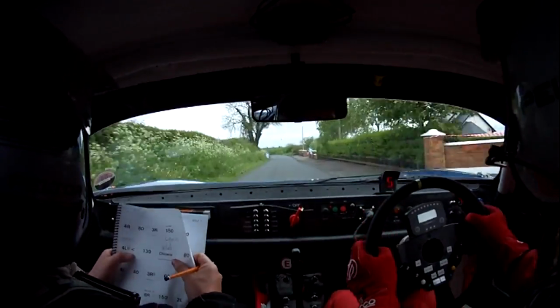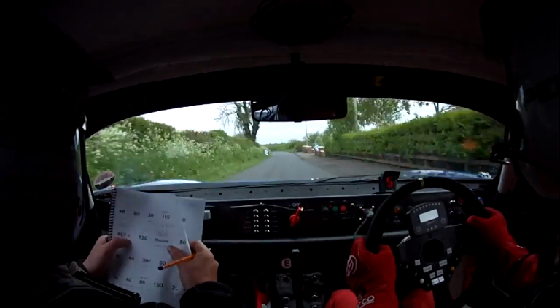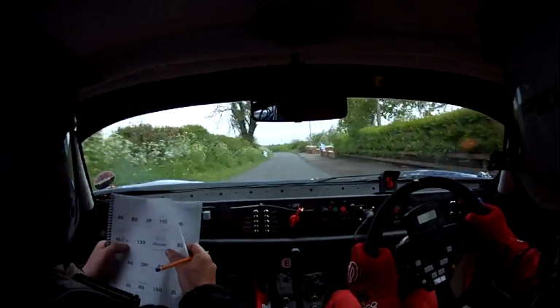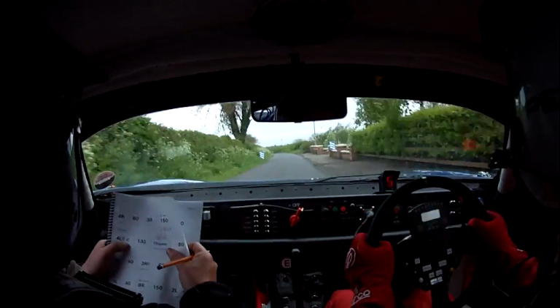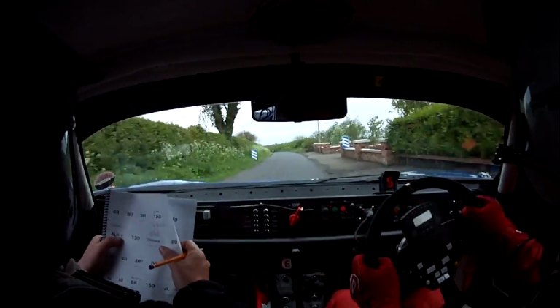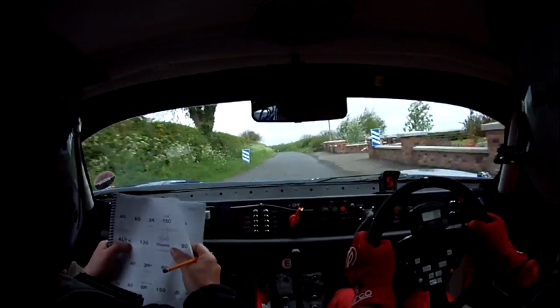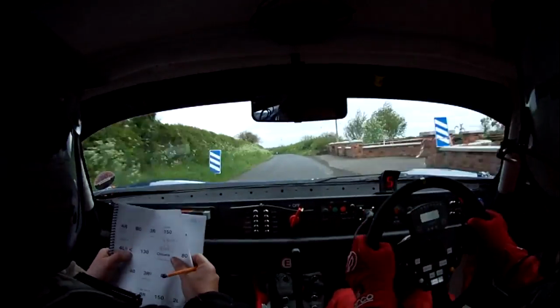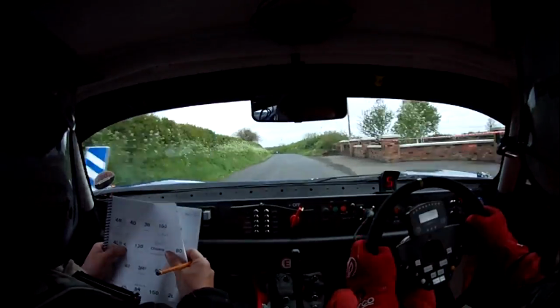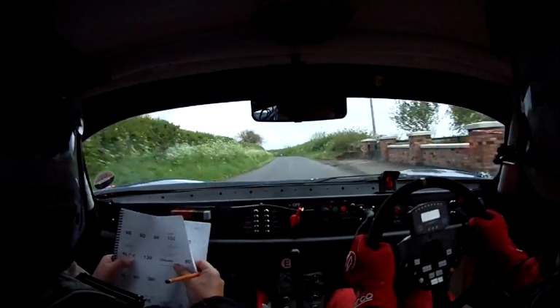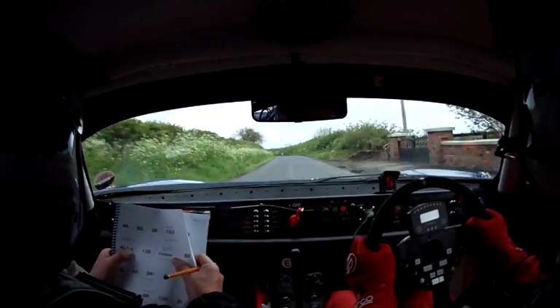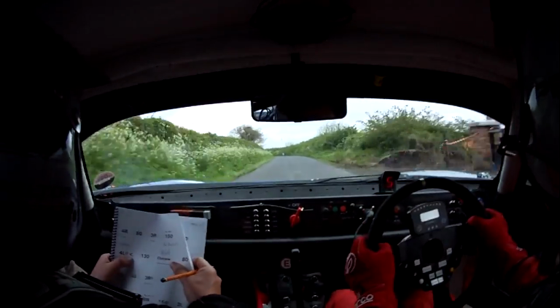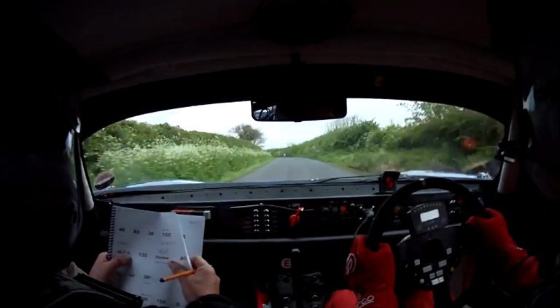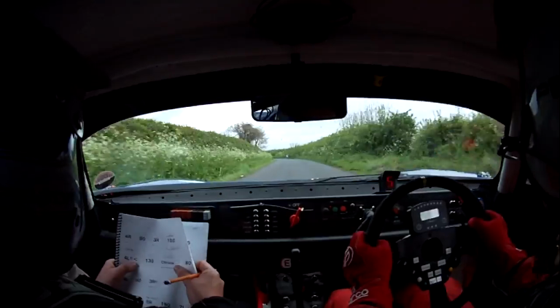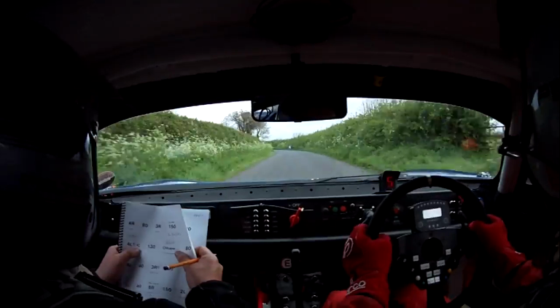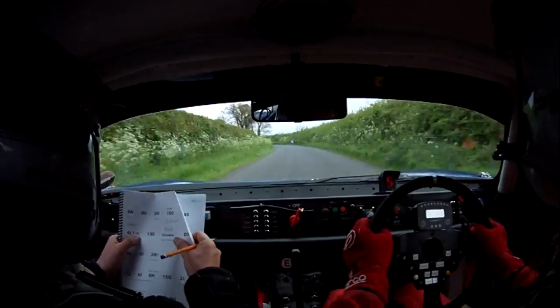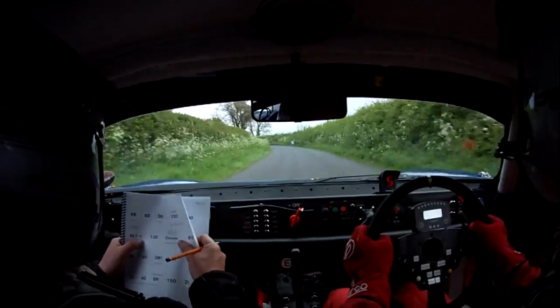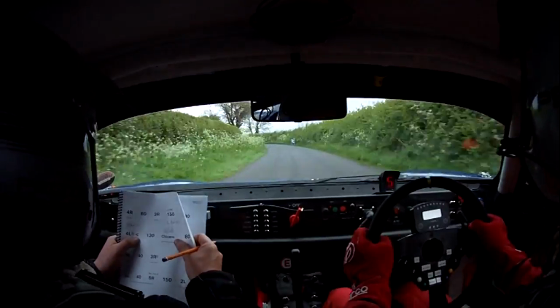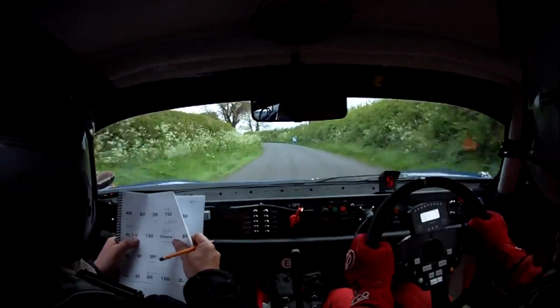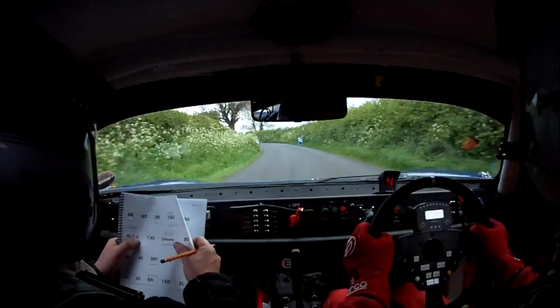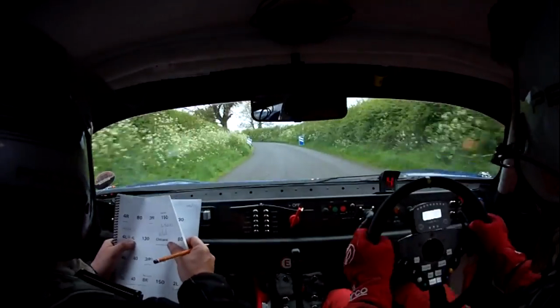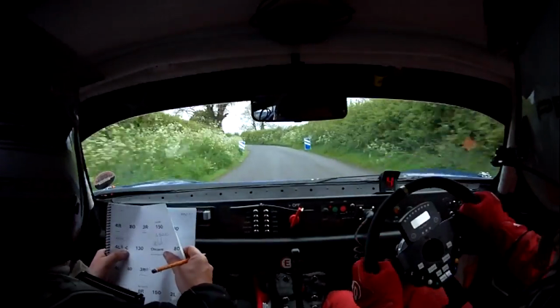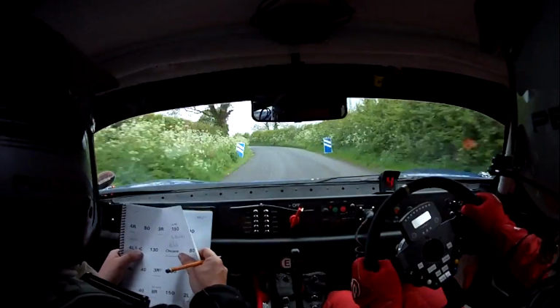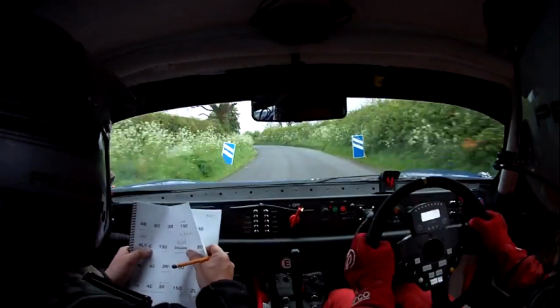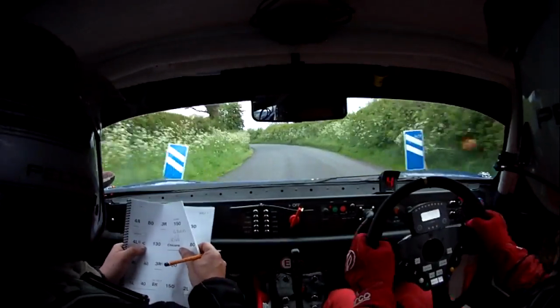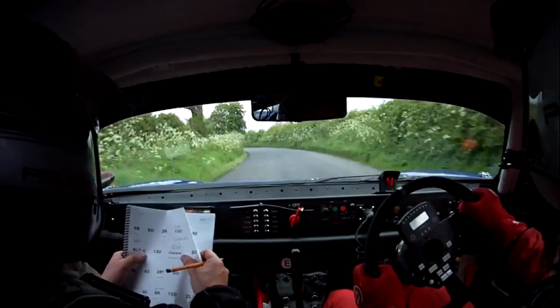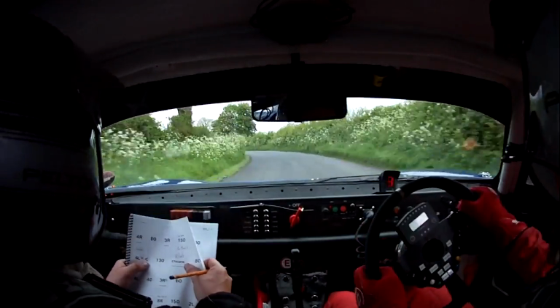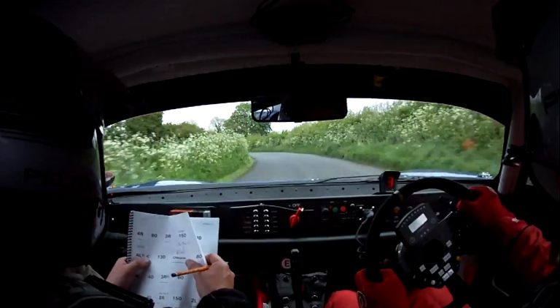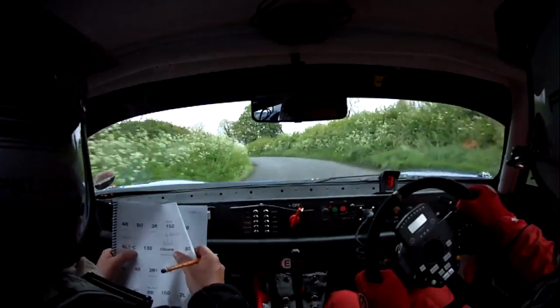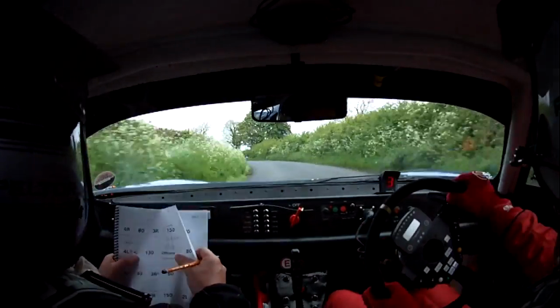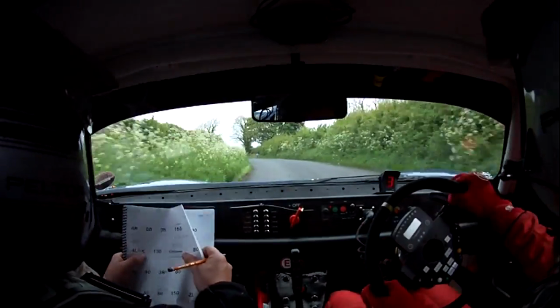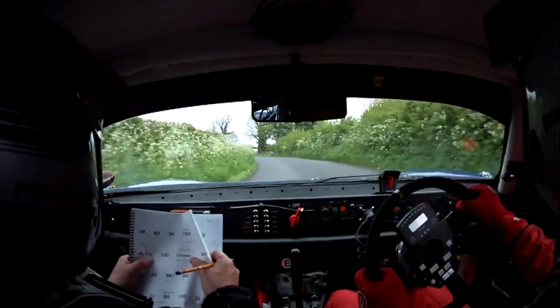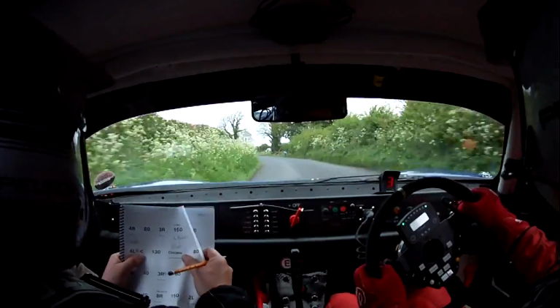Chicane. 4 left, opens, 130. Chicane 4 left, opens, 130. Go, go, go, go. Chicane, right hand entry.